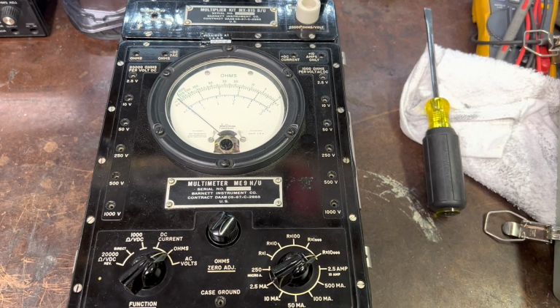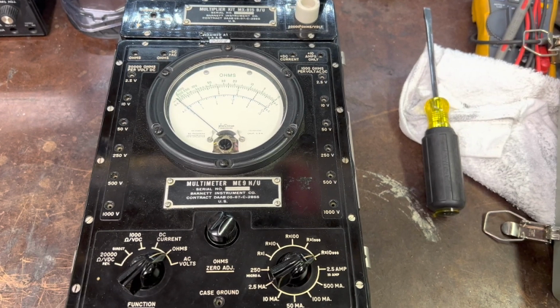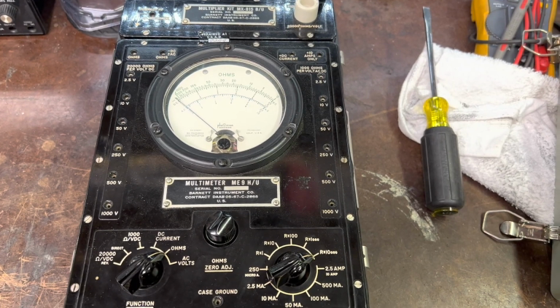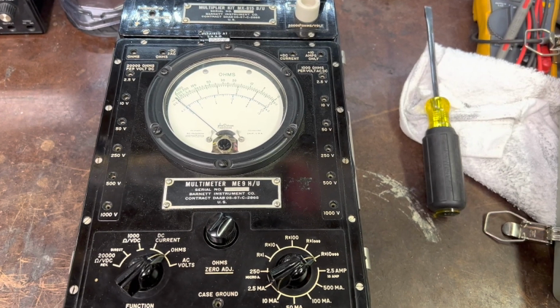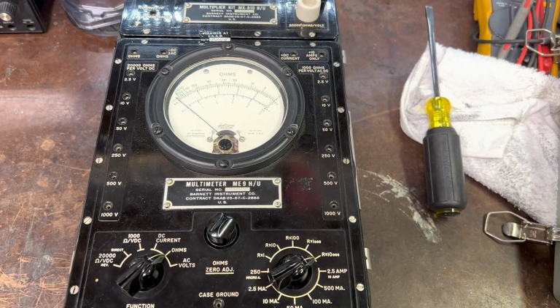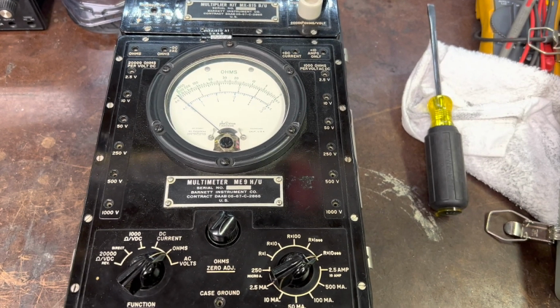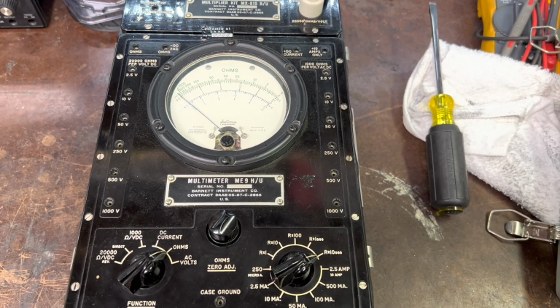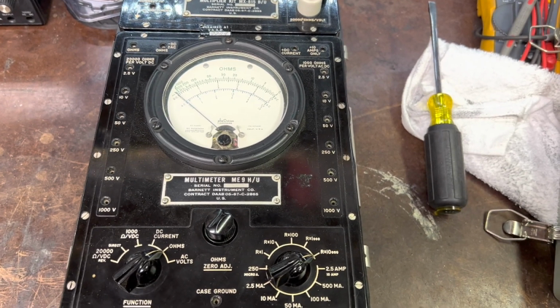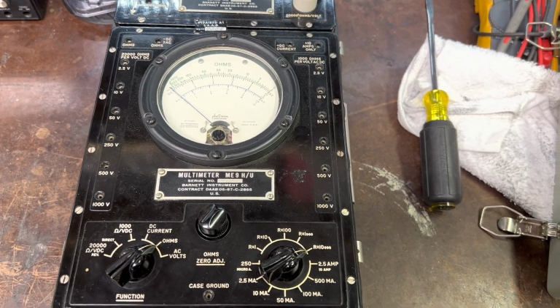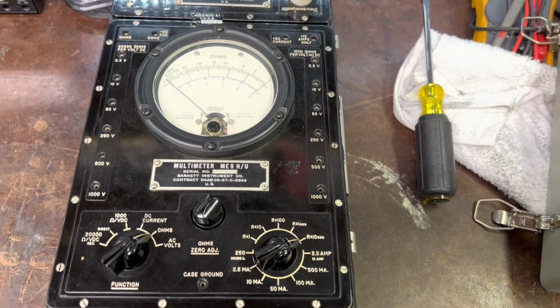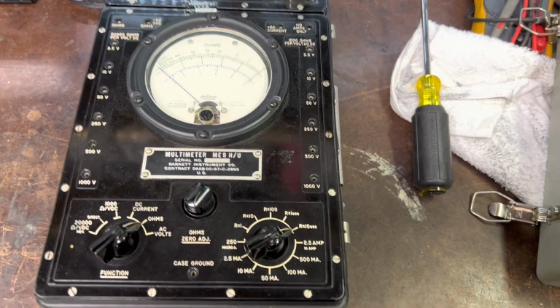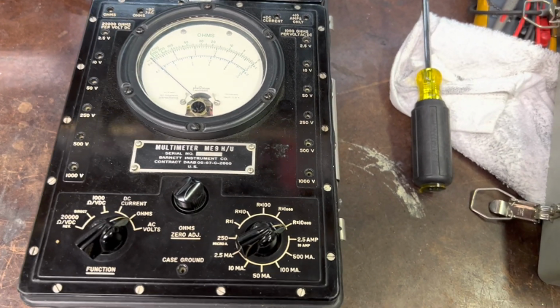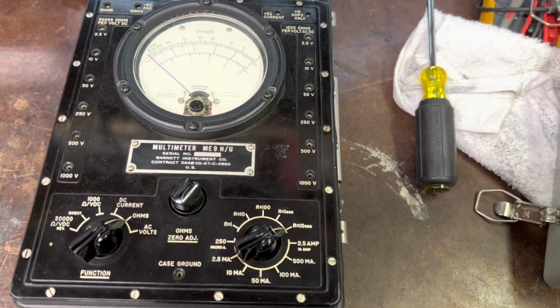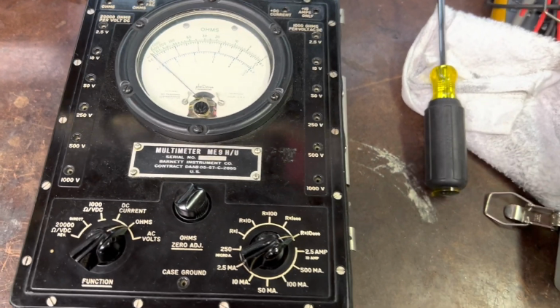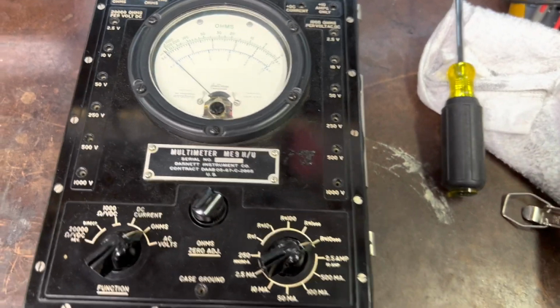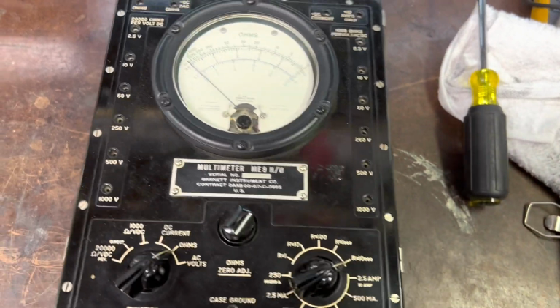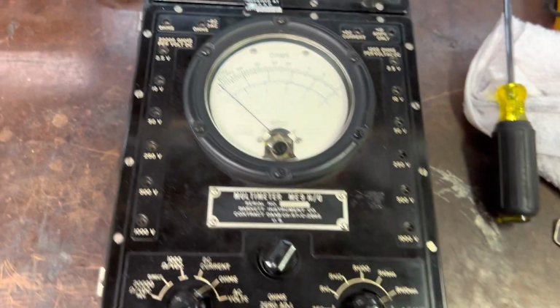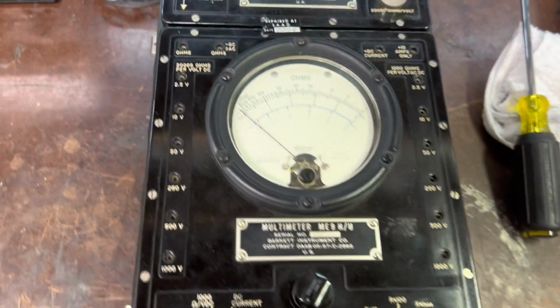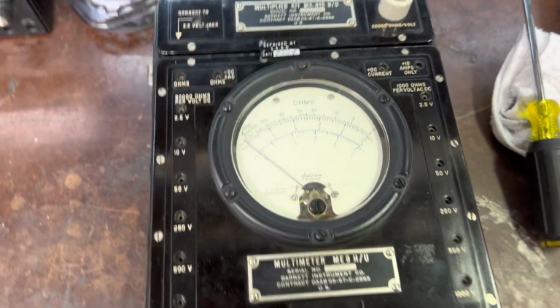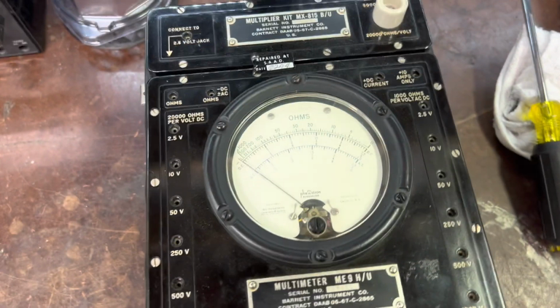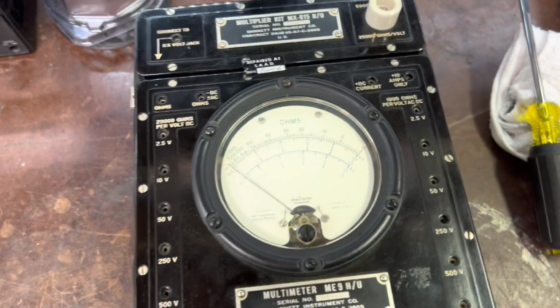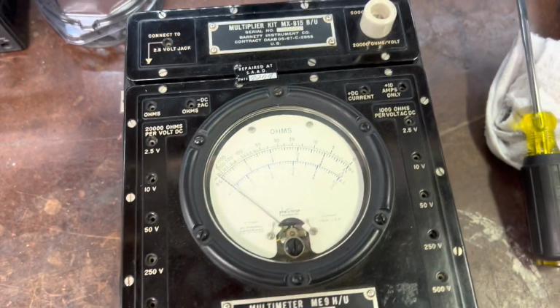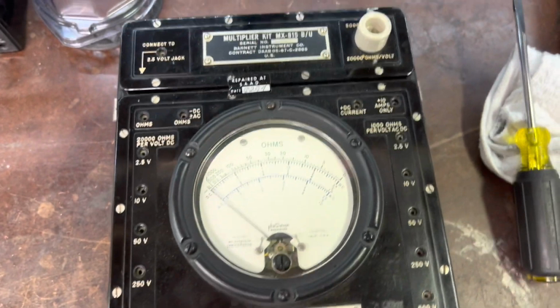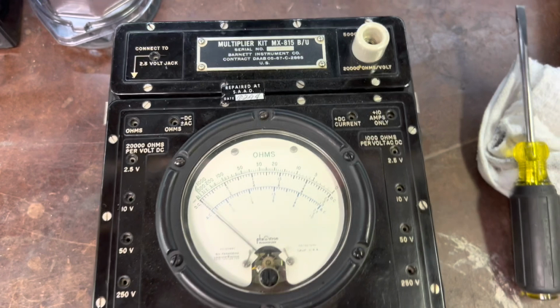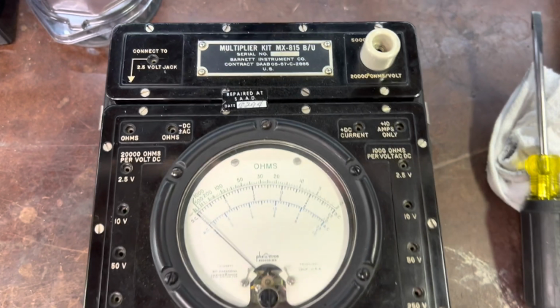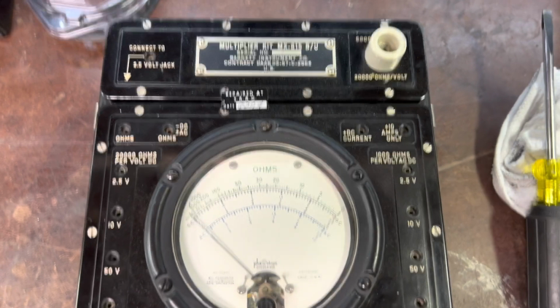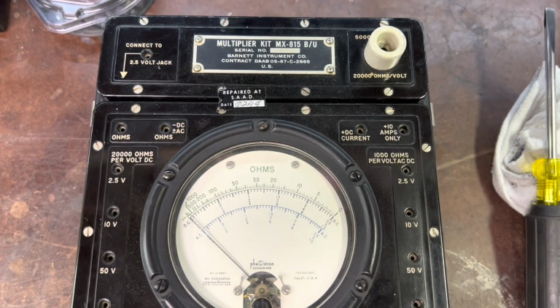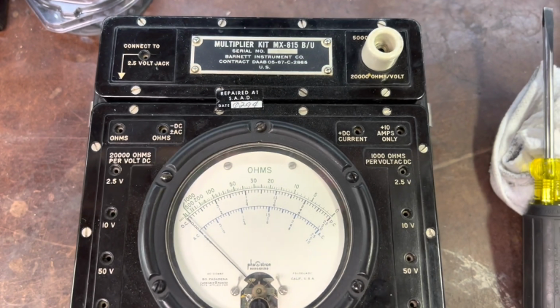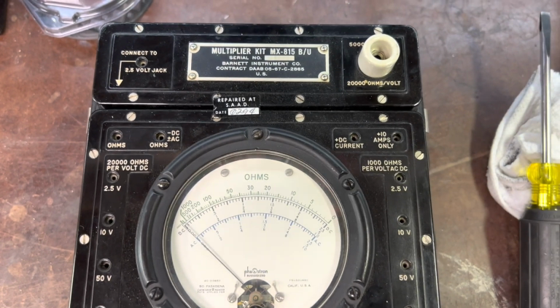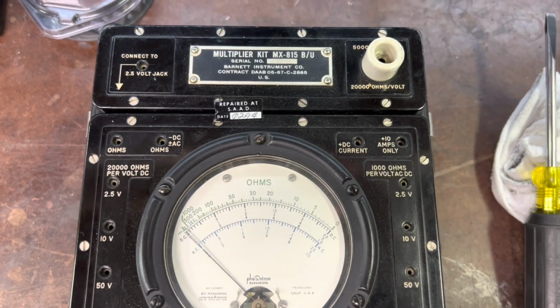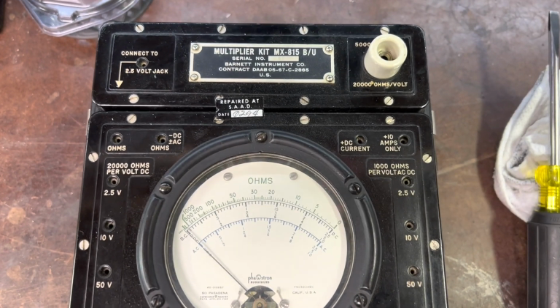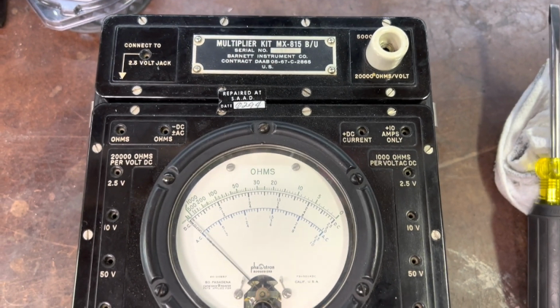Let's try out the new phone. I don't usually shoot on a phone, but we're going to try this out today.